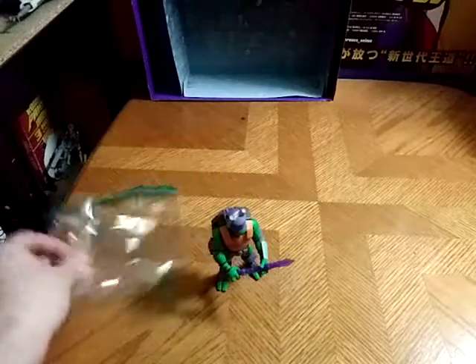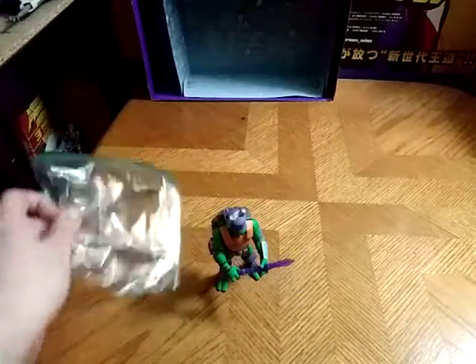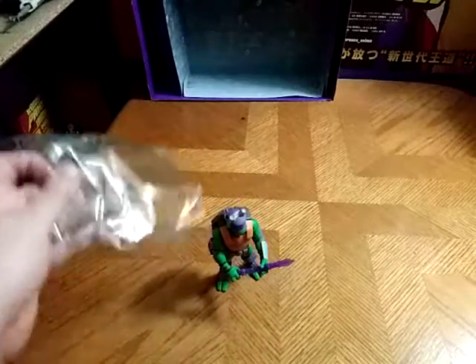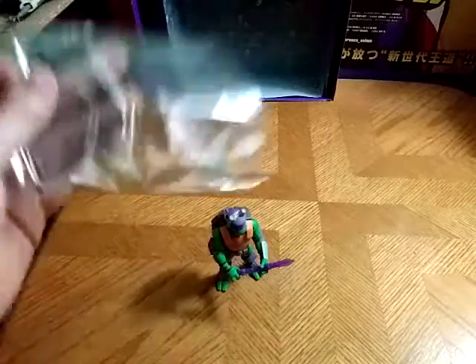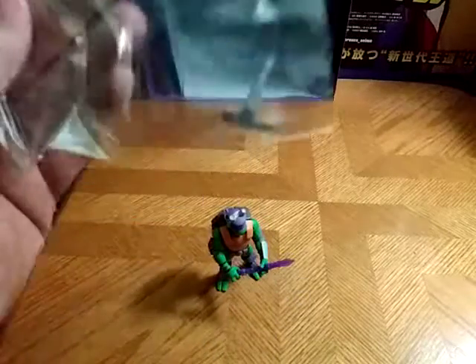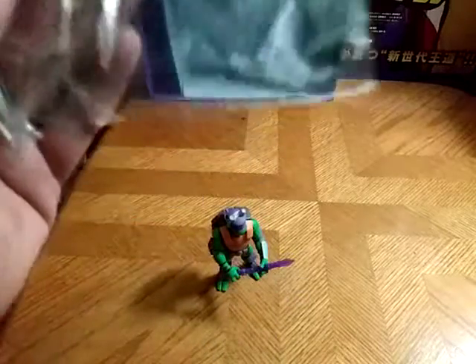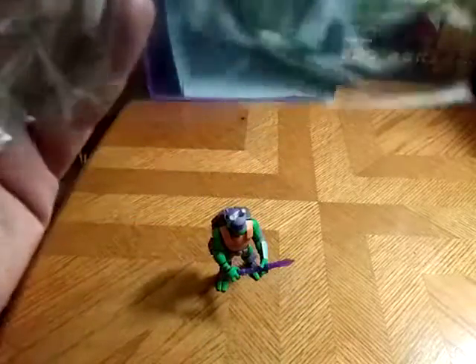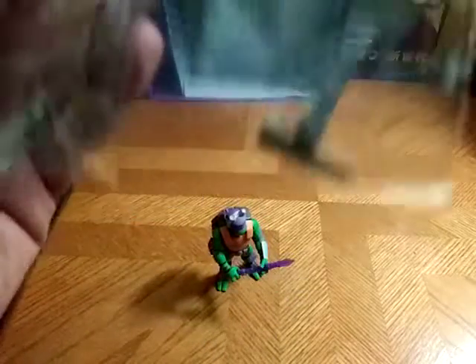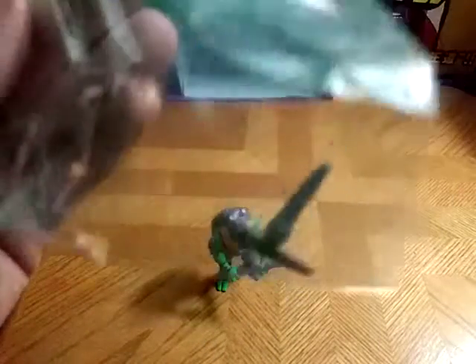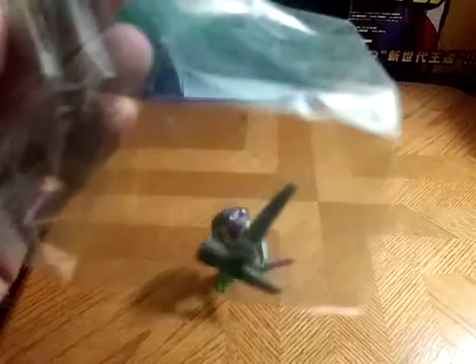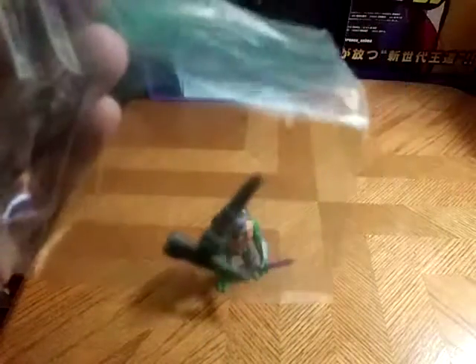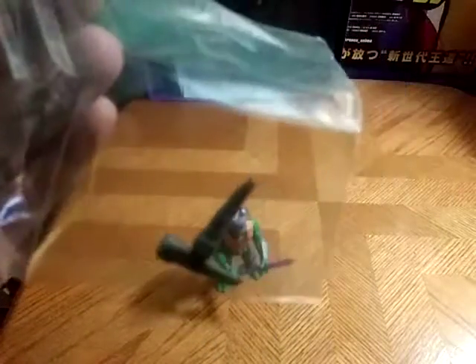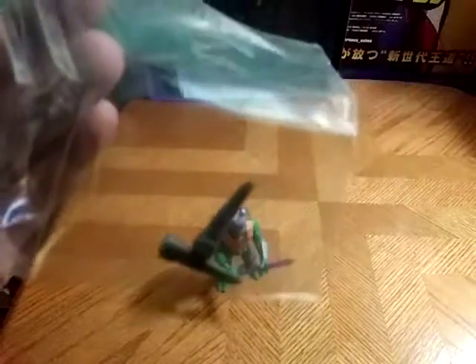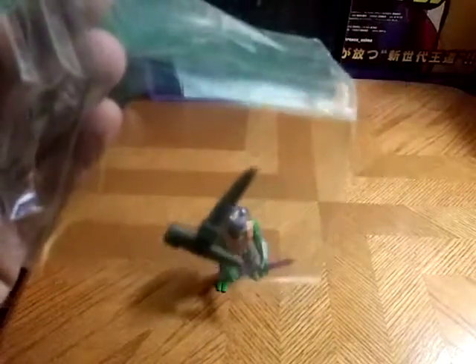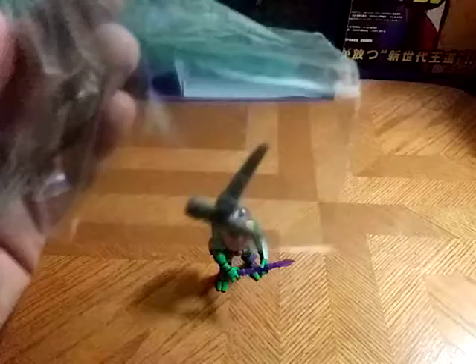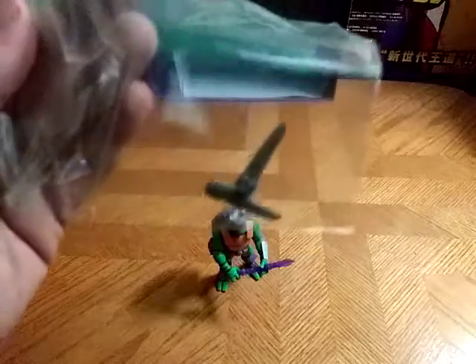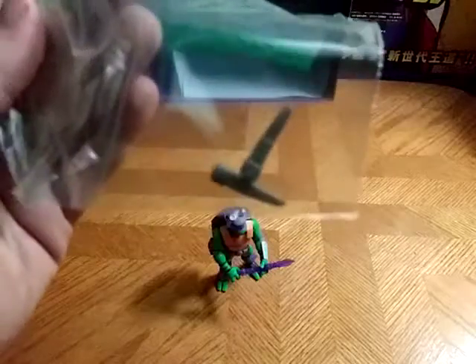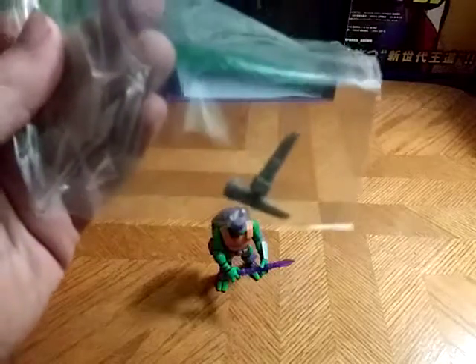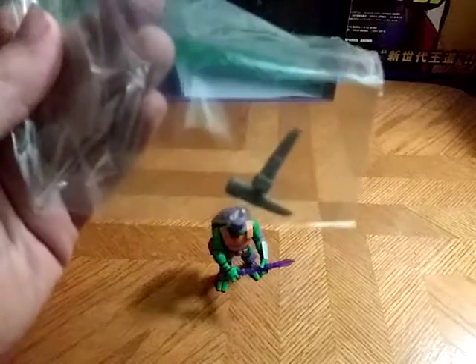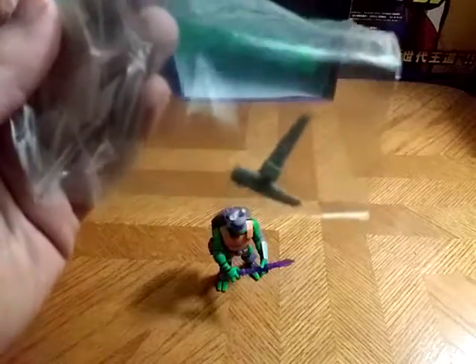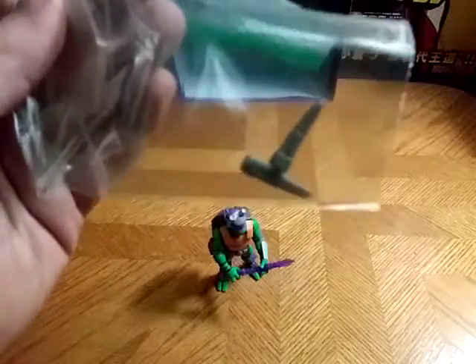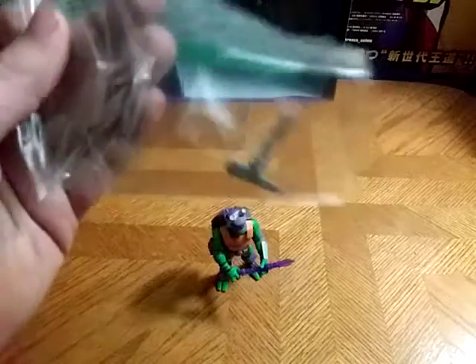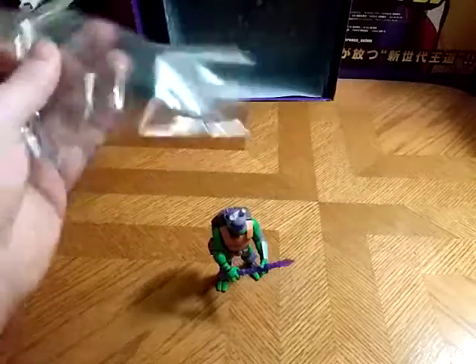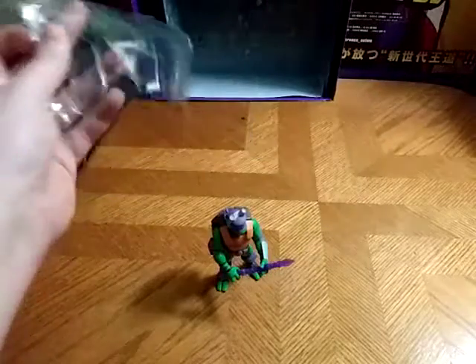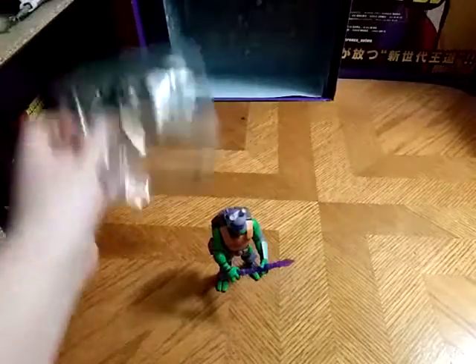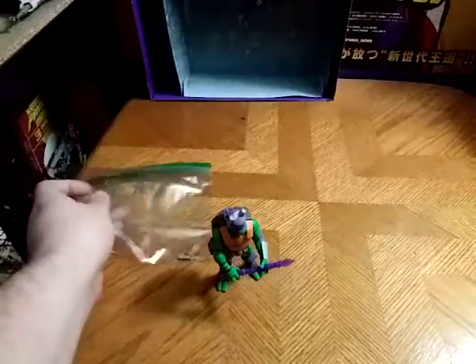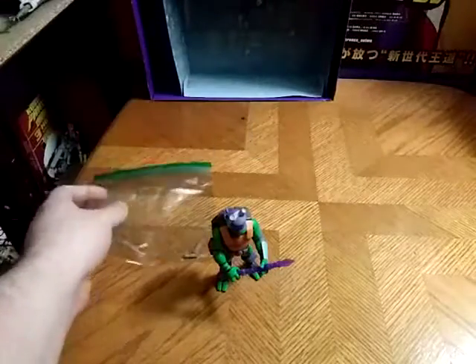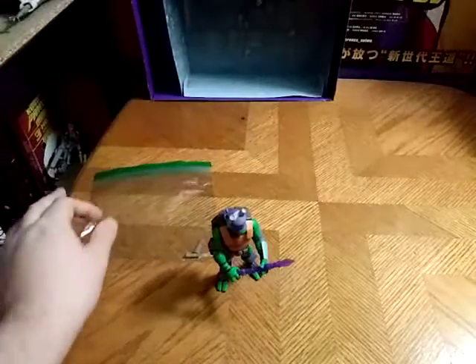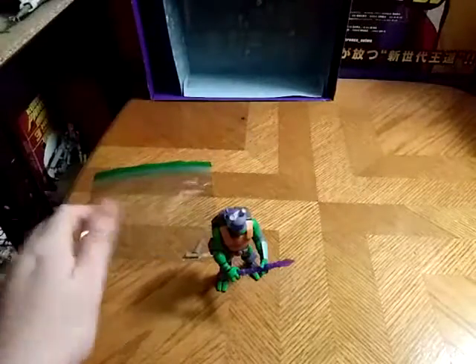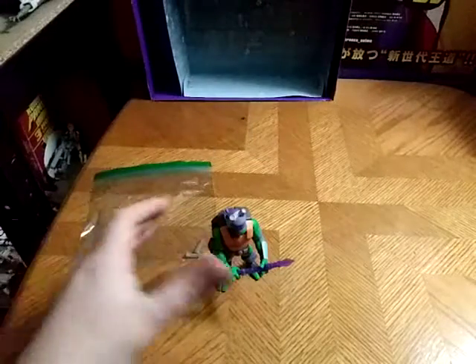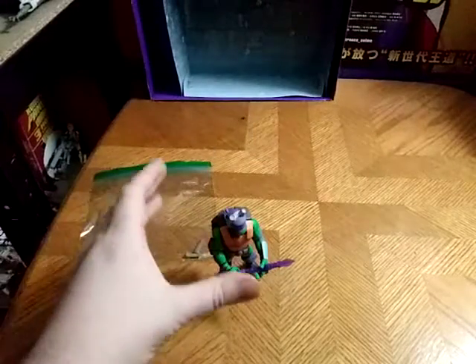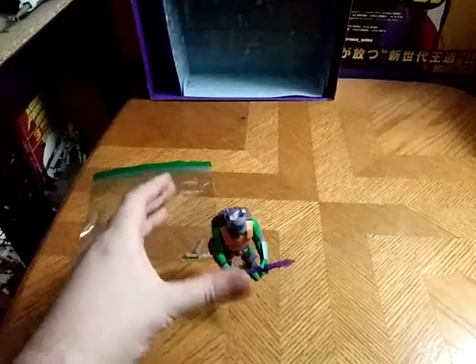We got the additional weapons that came with this figure. Pretty good, if I do say so myself.